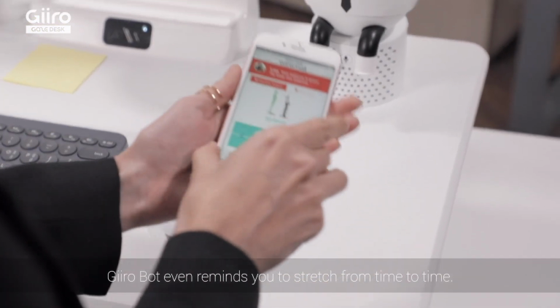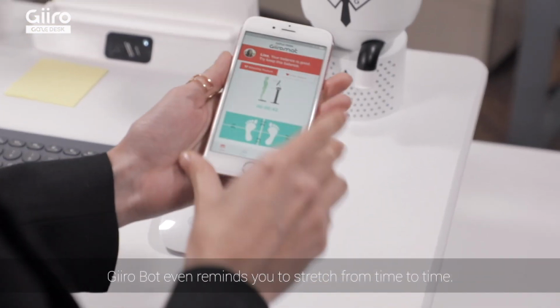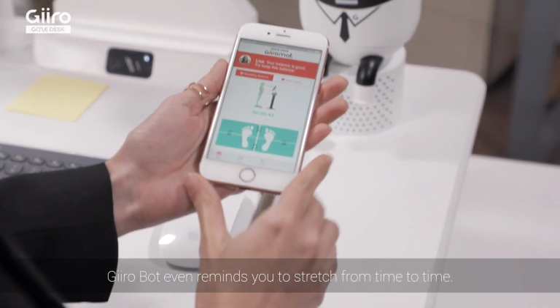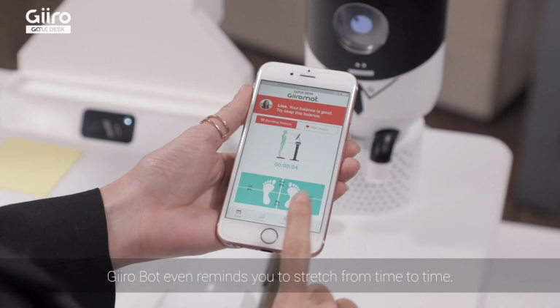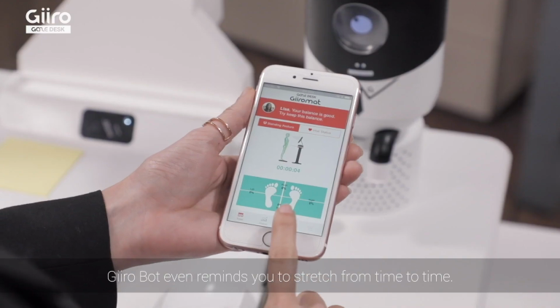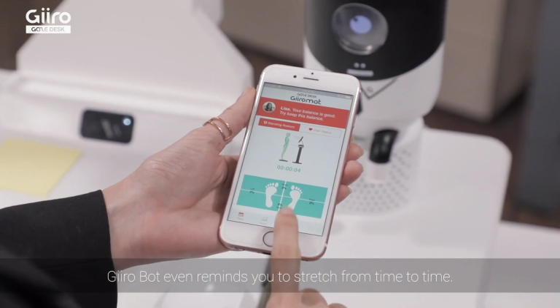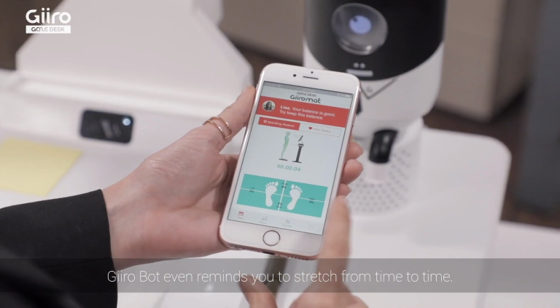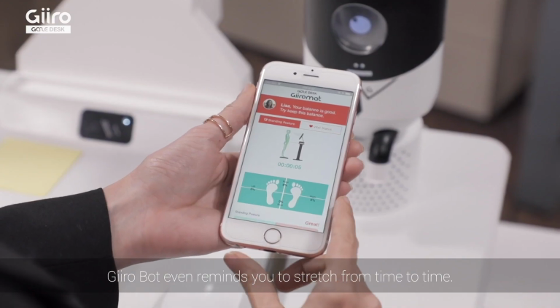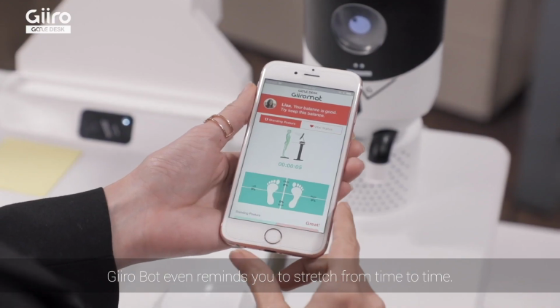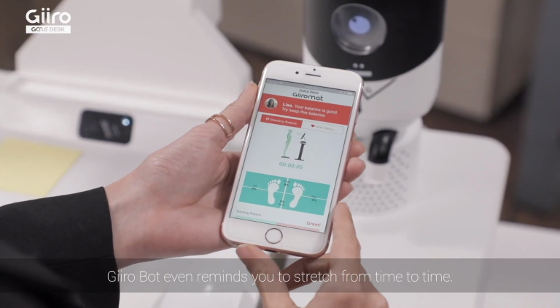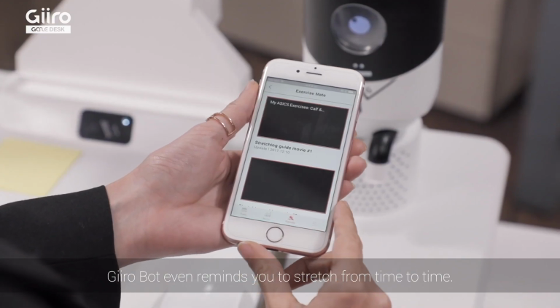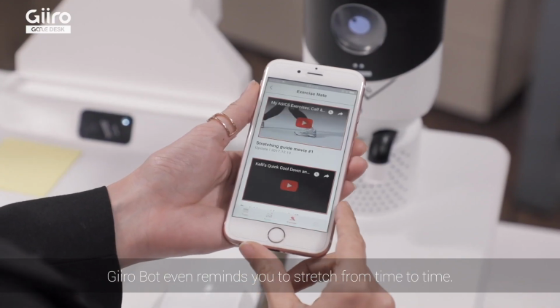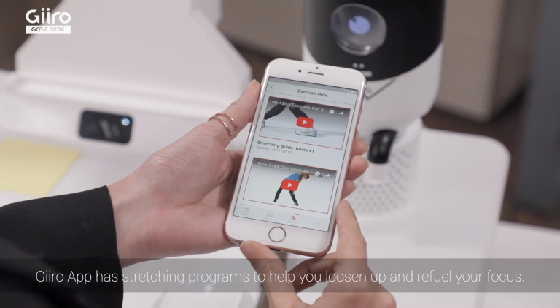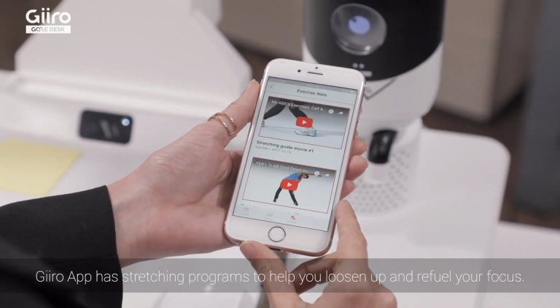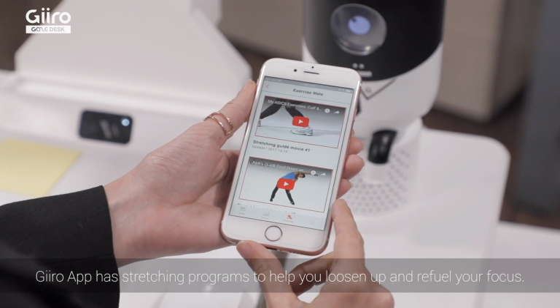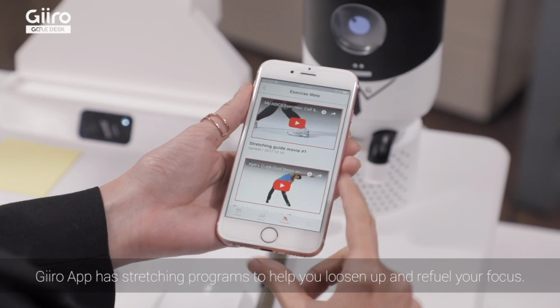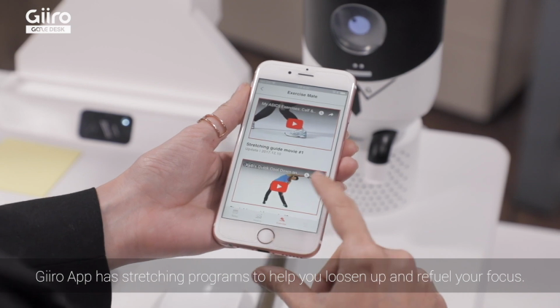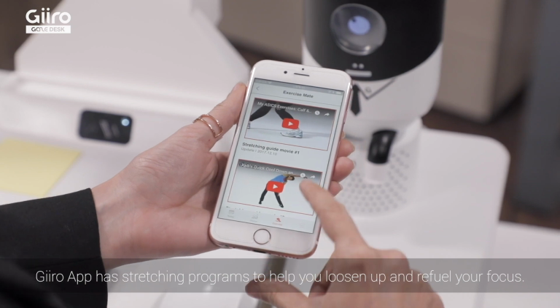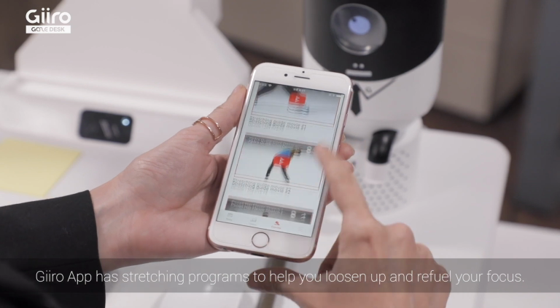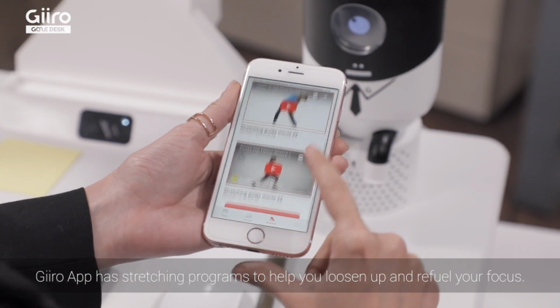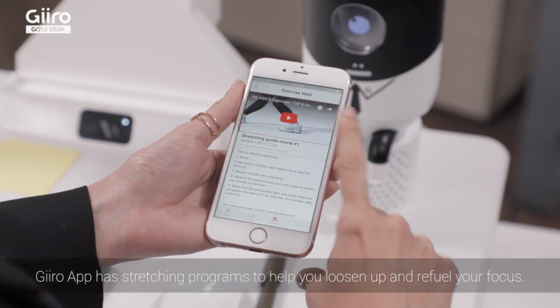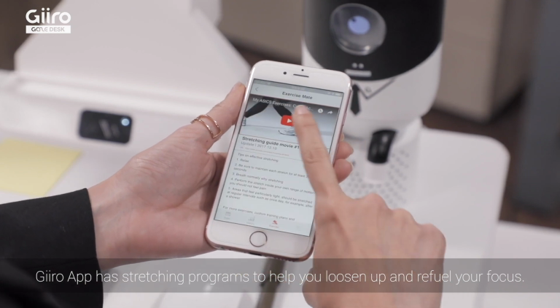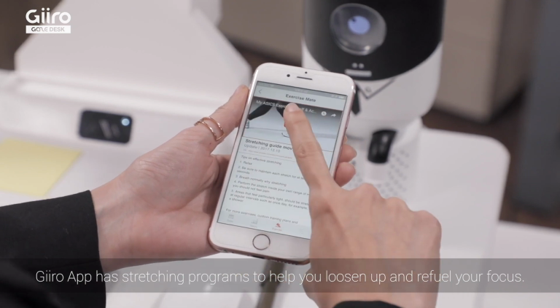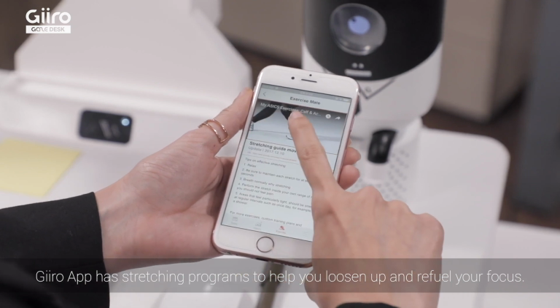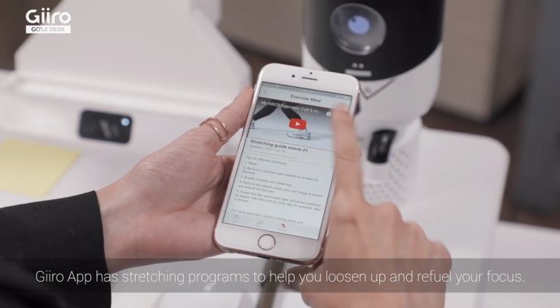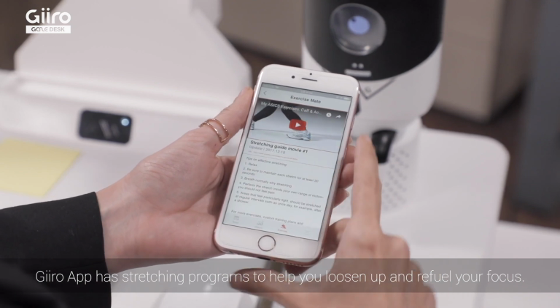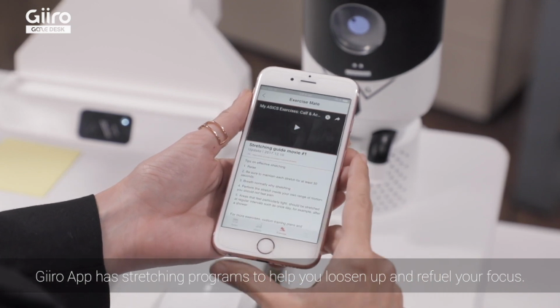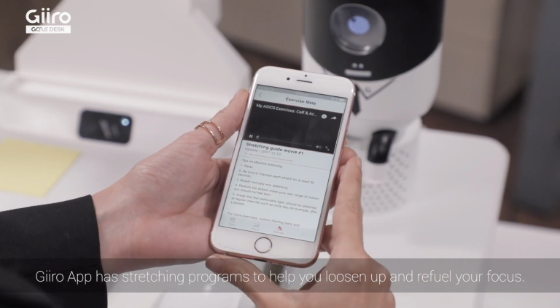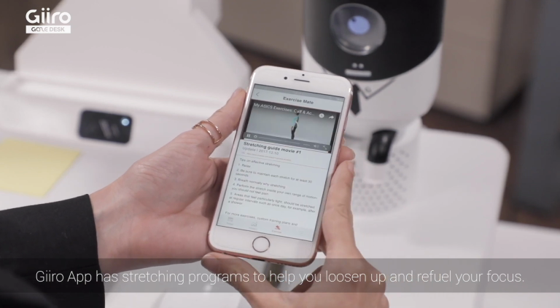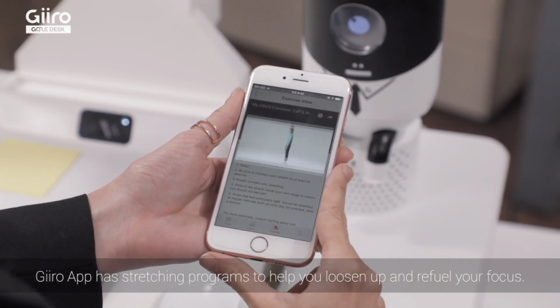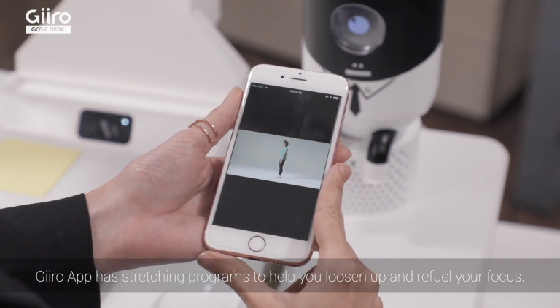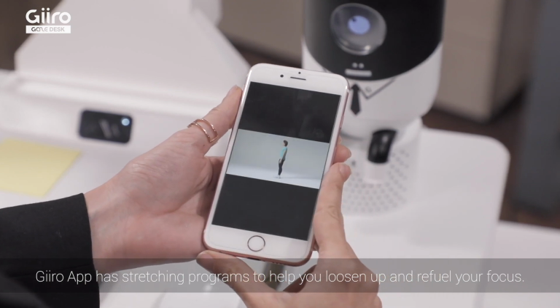GiroBot even reminds you to stretch from time to time. GiroApp has stretching programs to help you loosen up and refuel your focus.